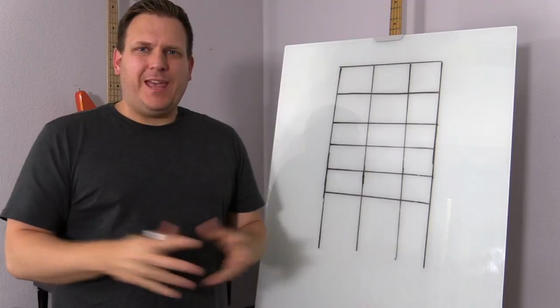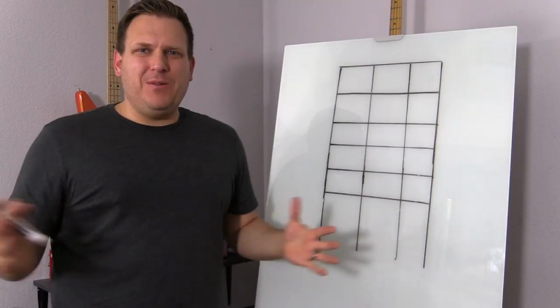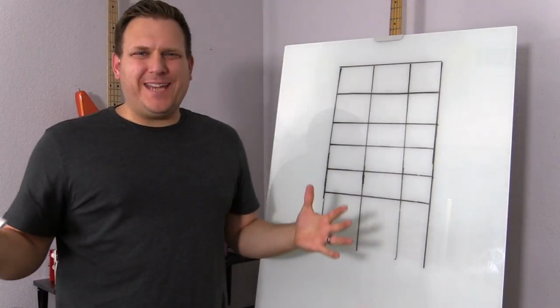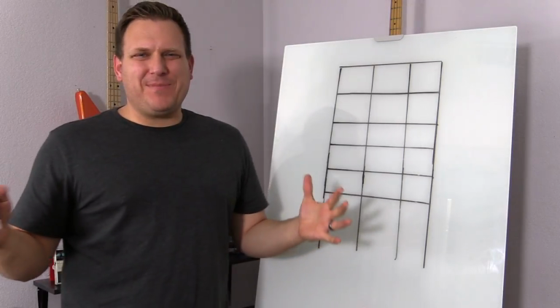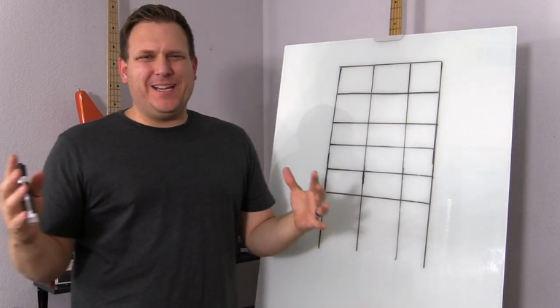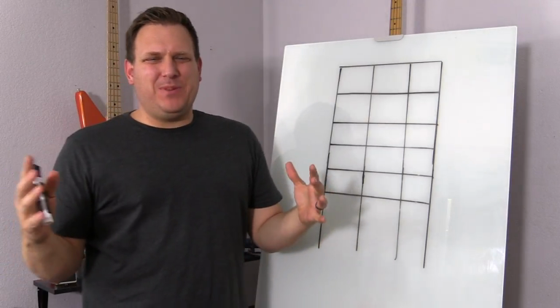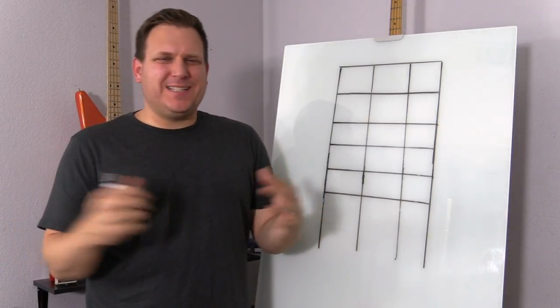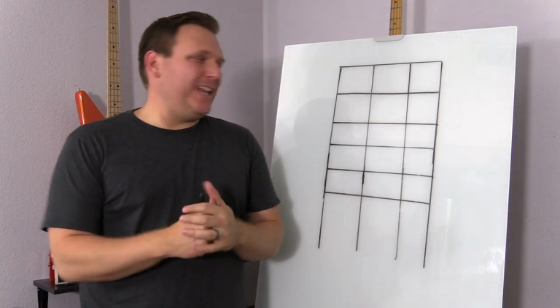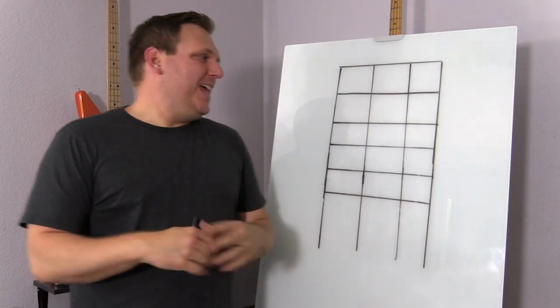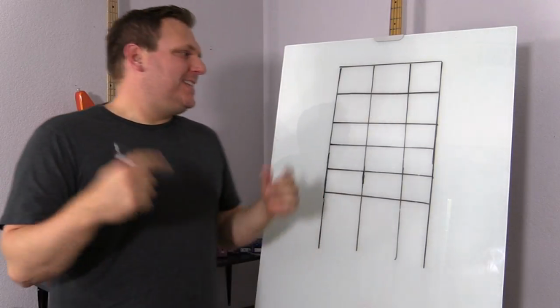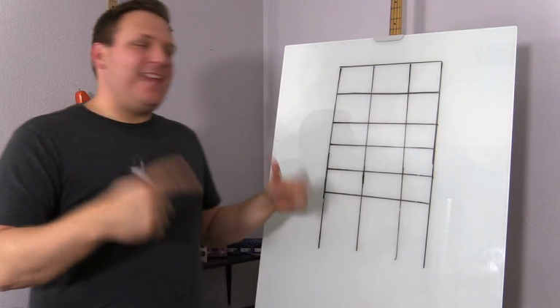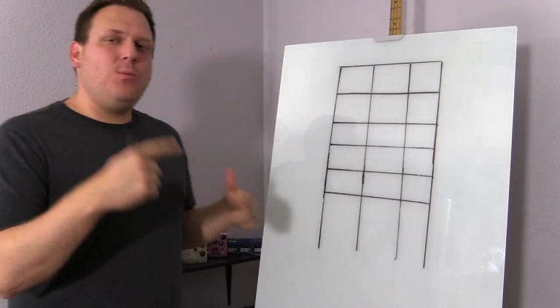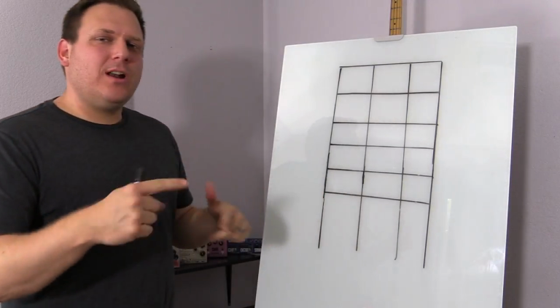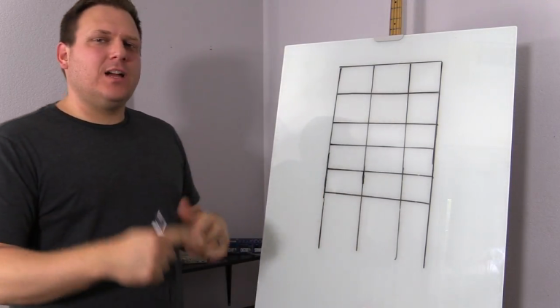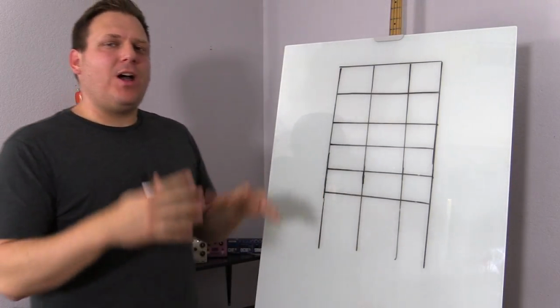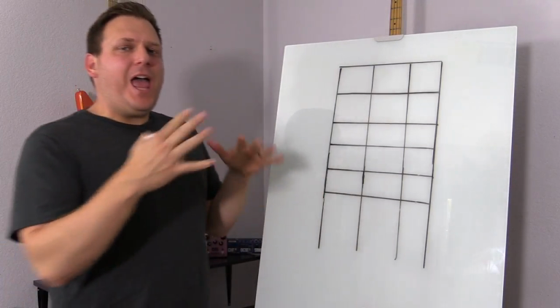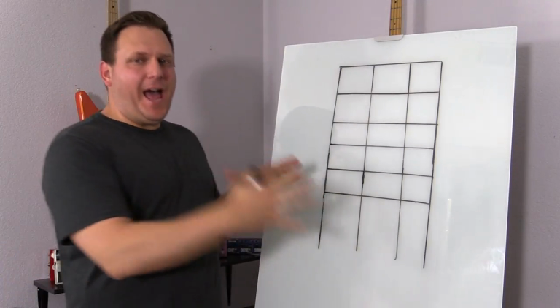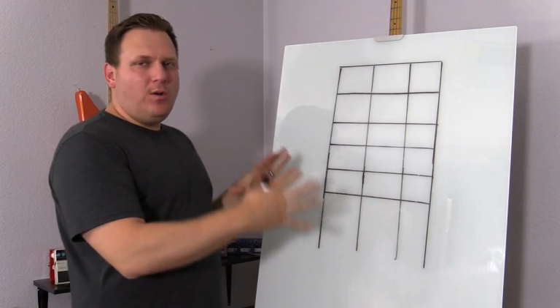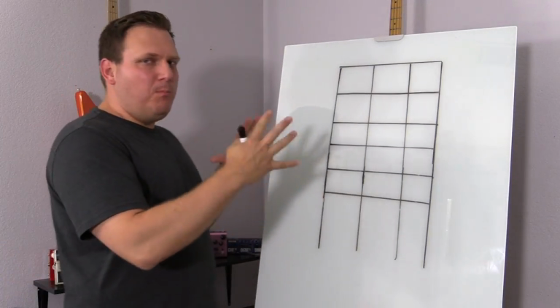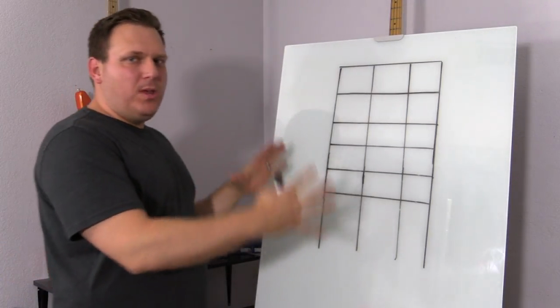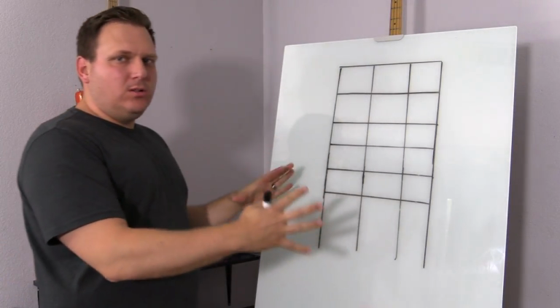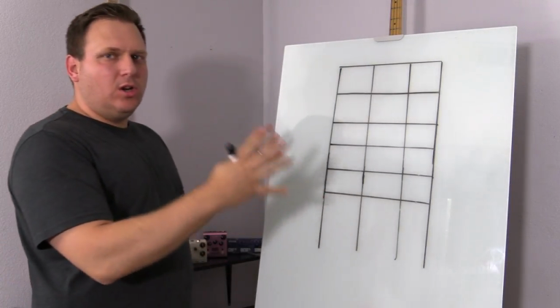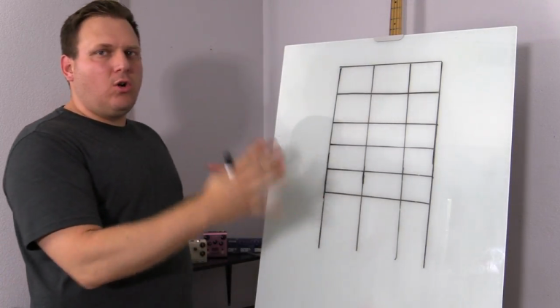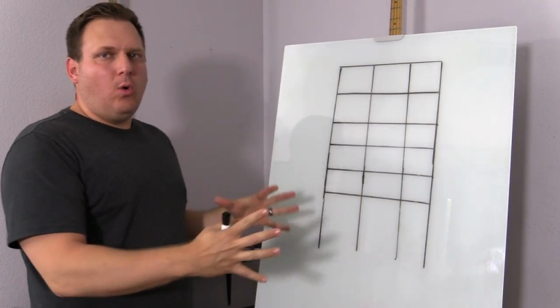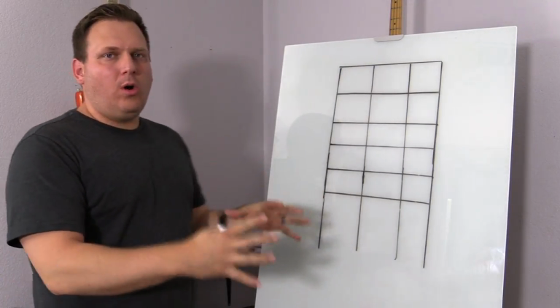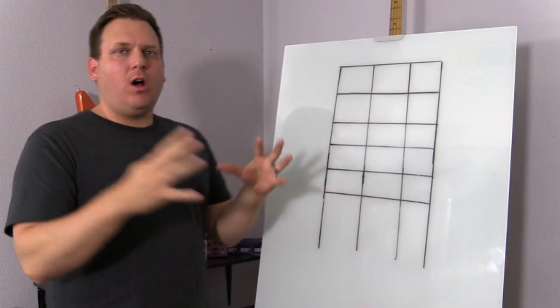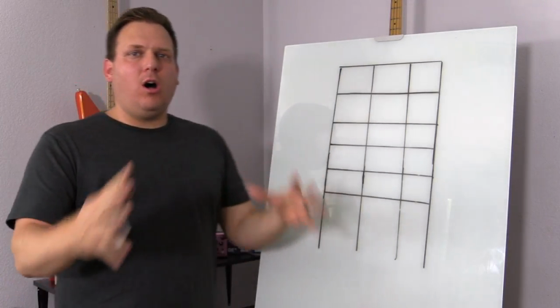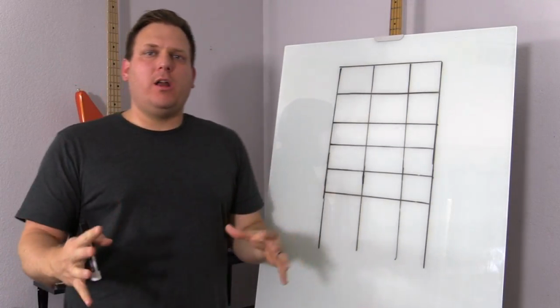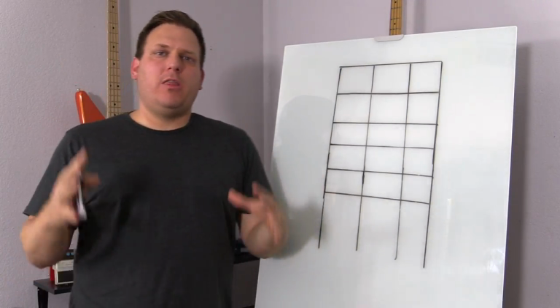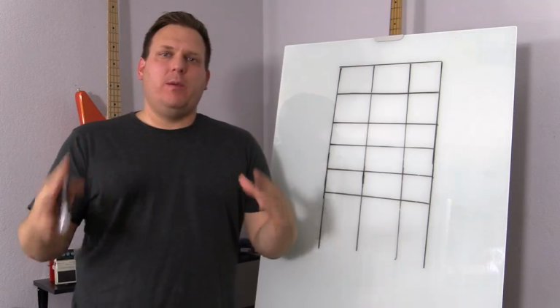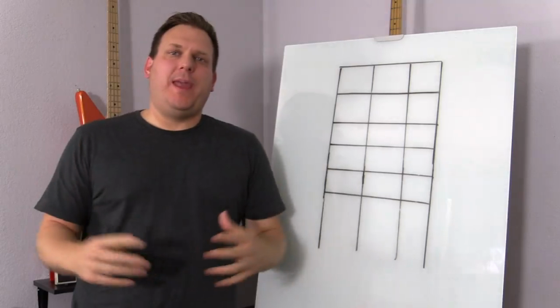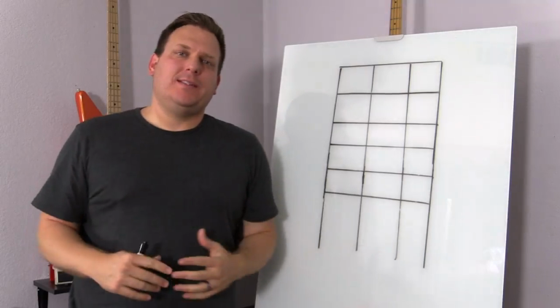Hey, what's happening? It's B-Side. Today we're going to talk about how to build a chord on the bass.